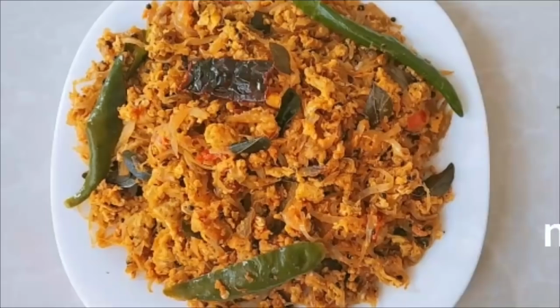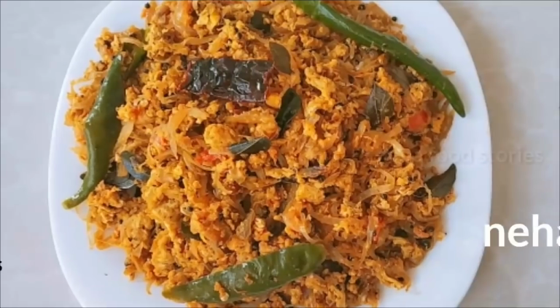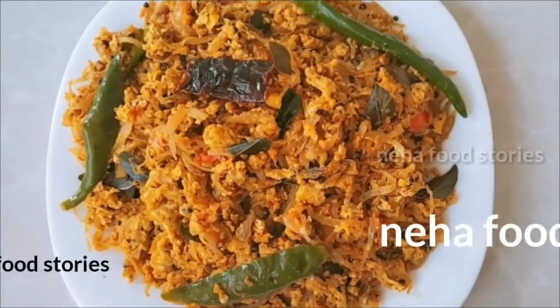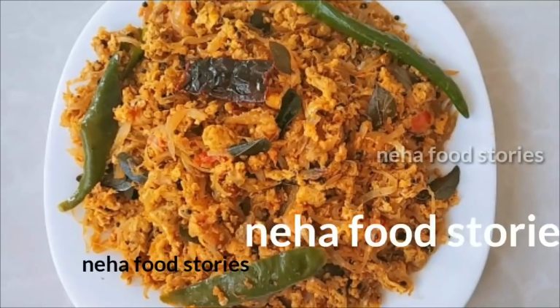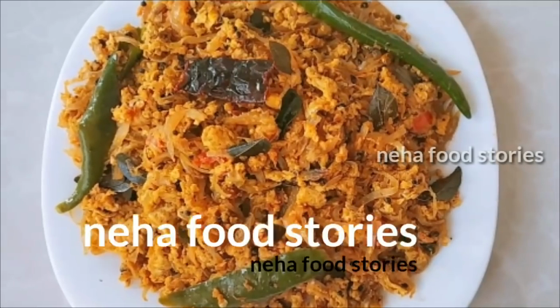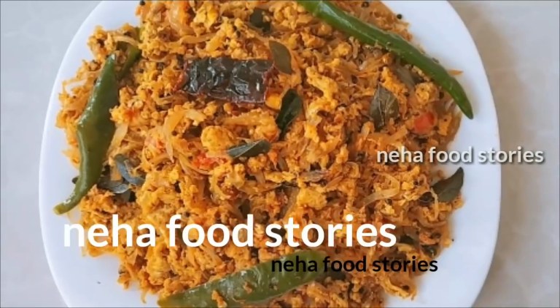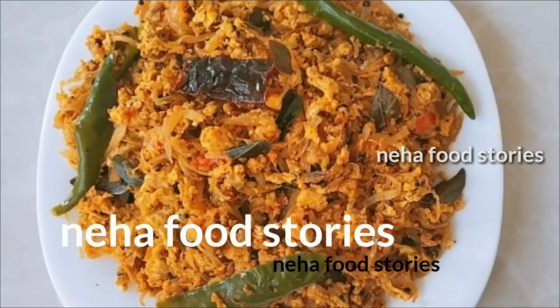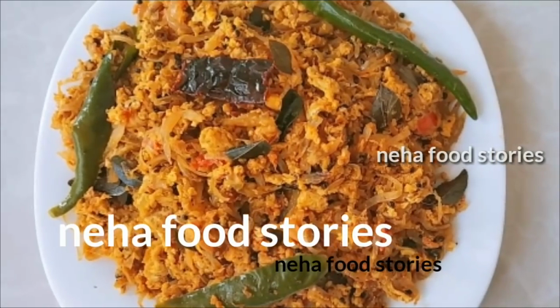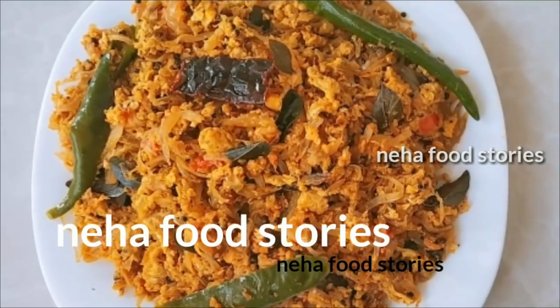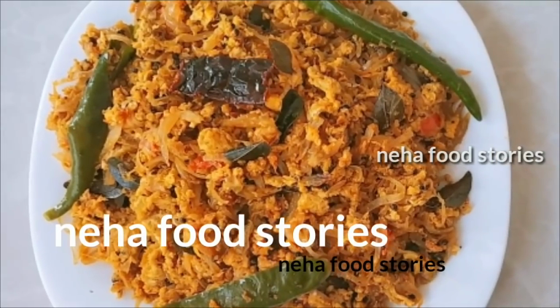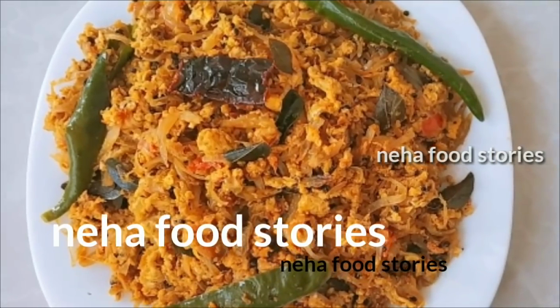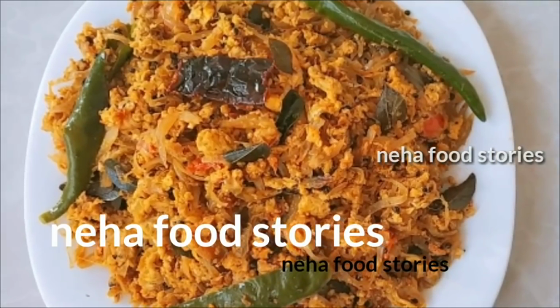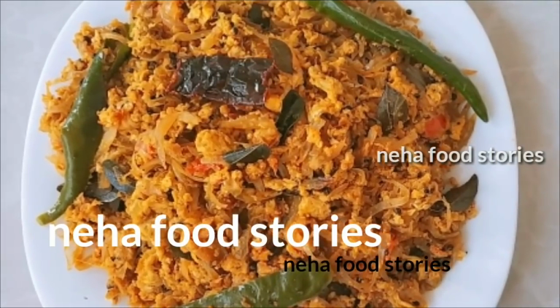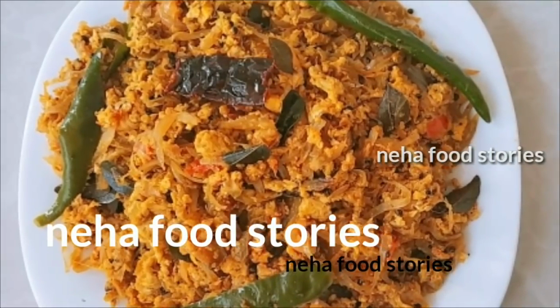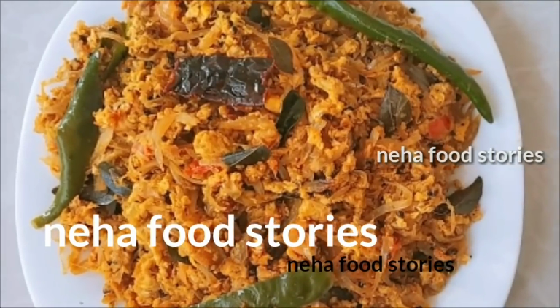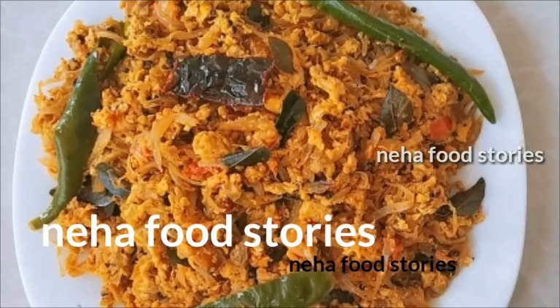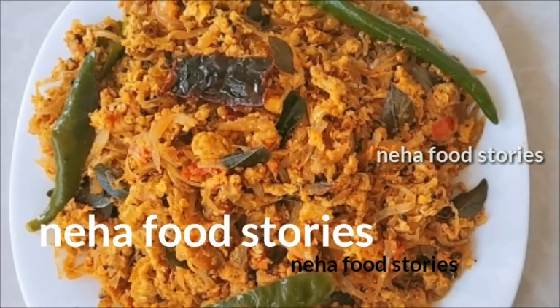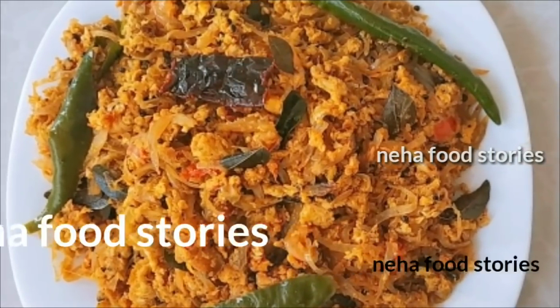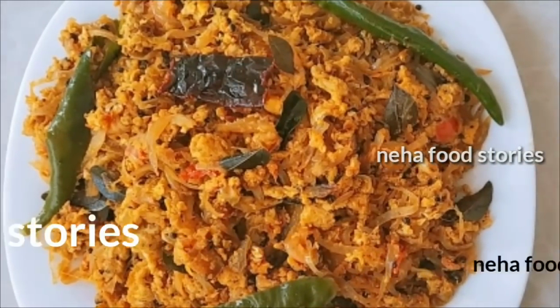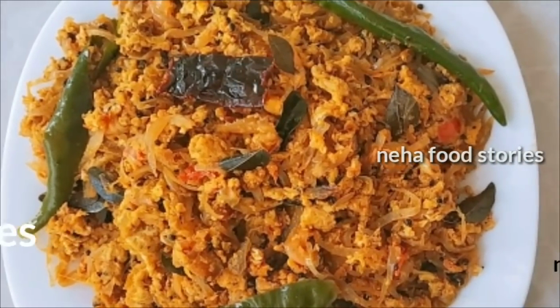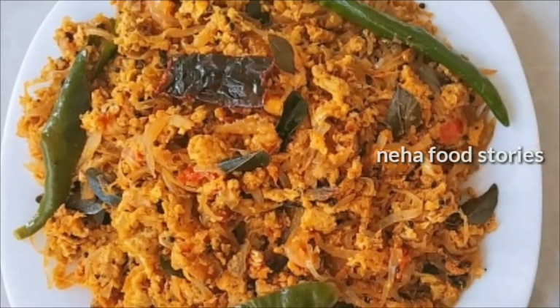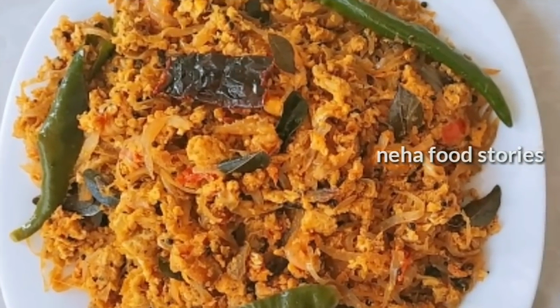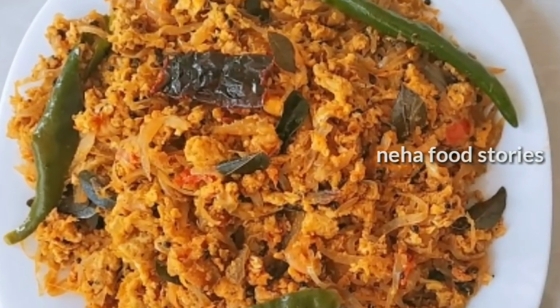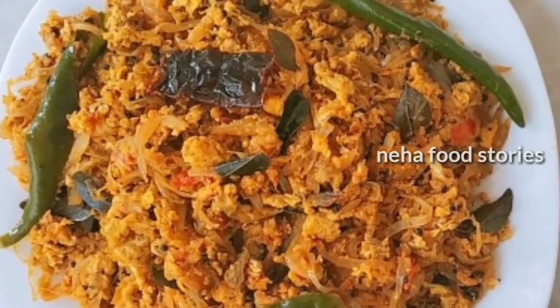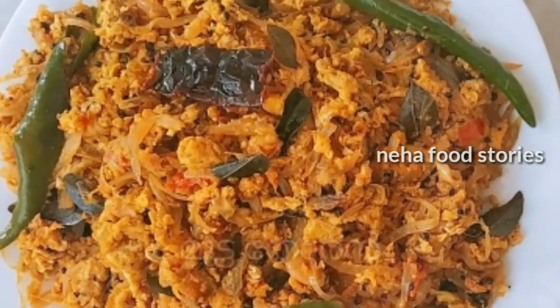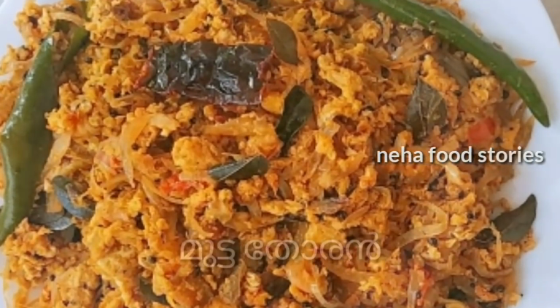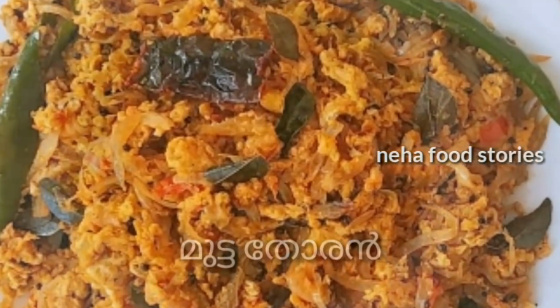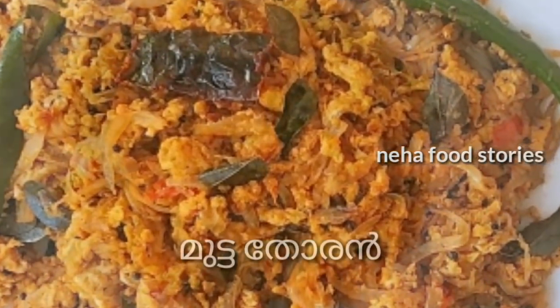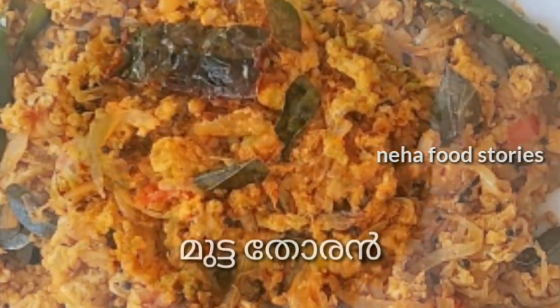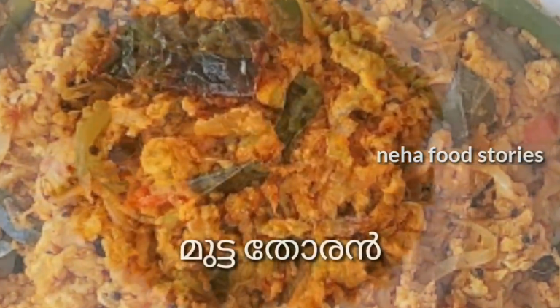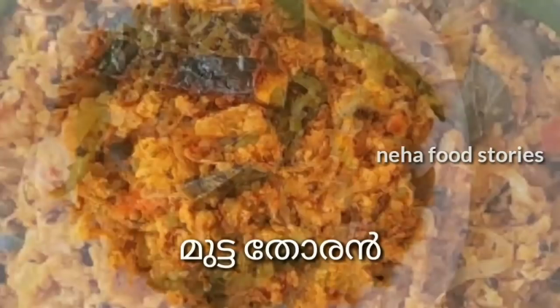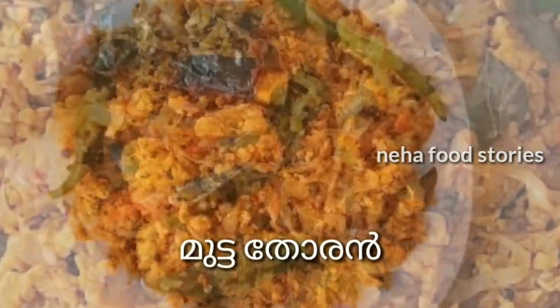Hi Friends! Welcome back to Nehaapood Stories. I am Shahrupa Shamir.